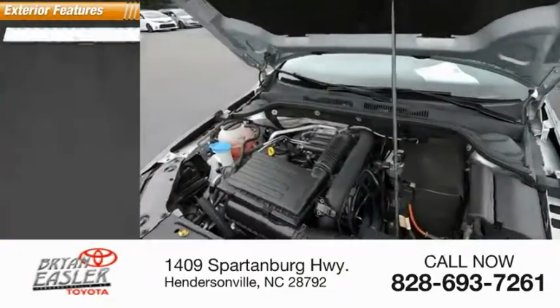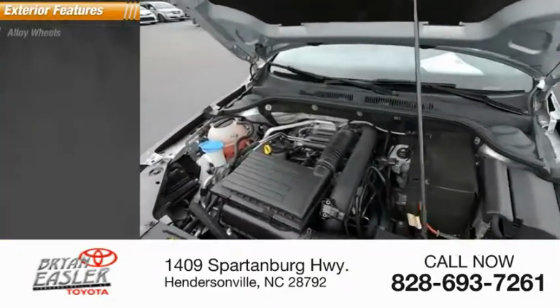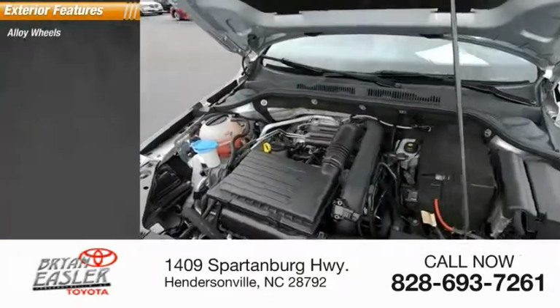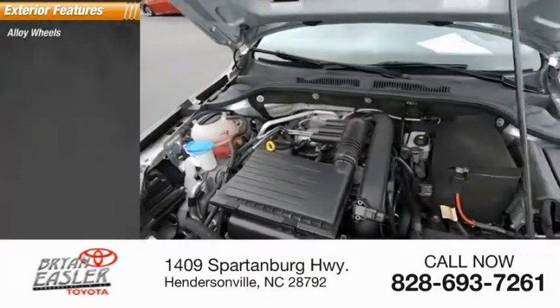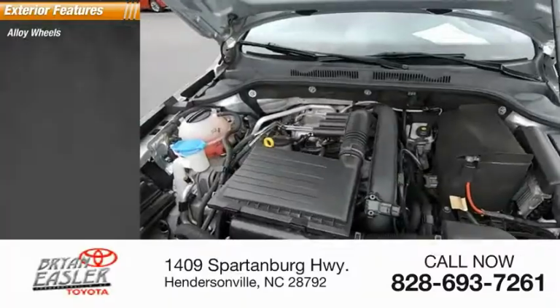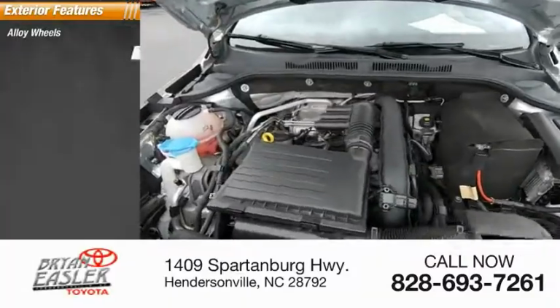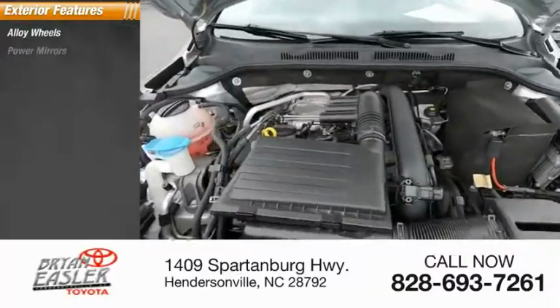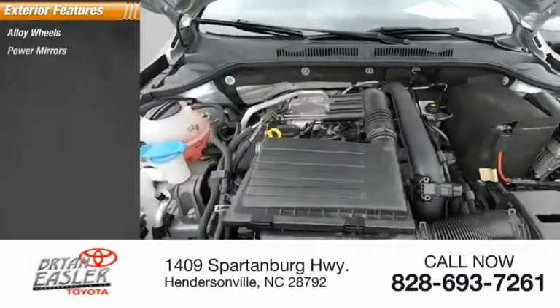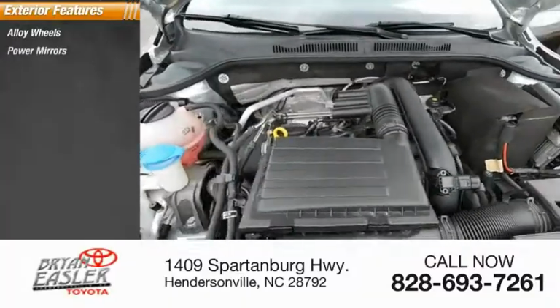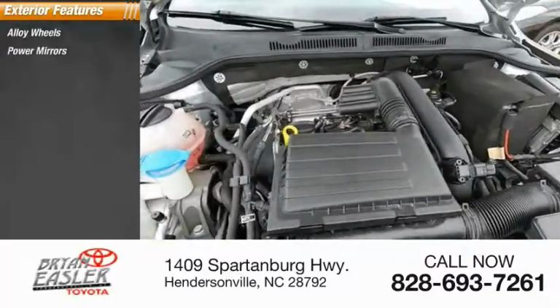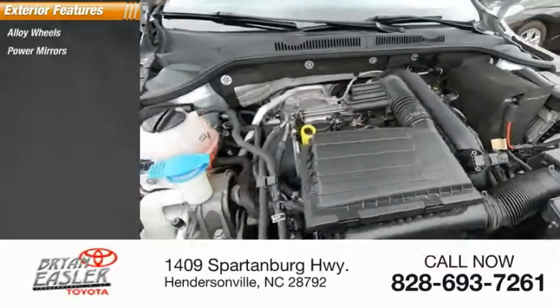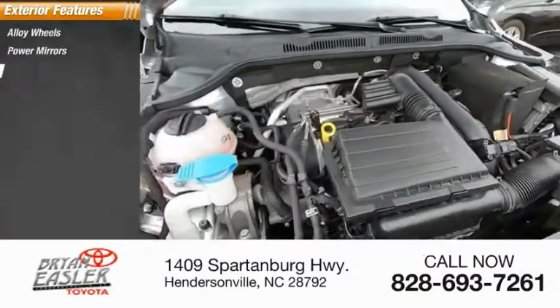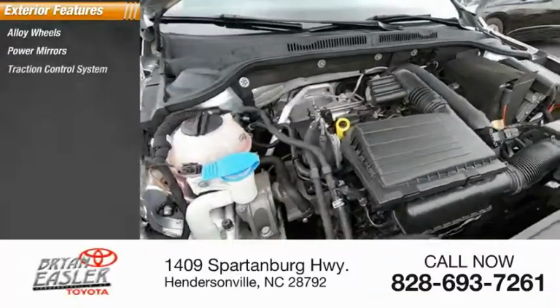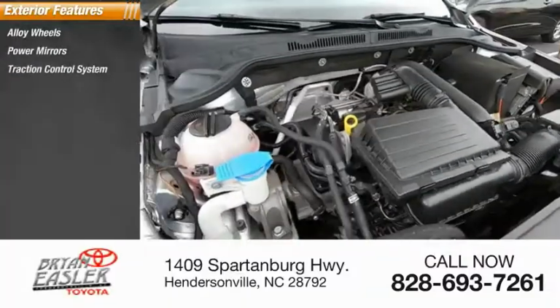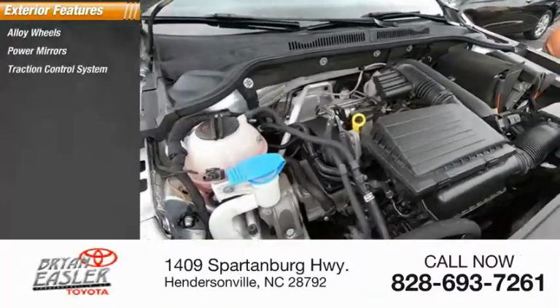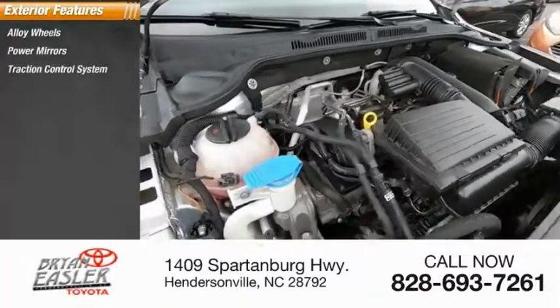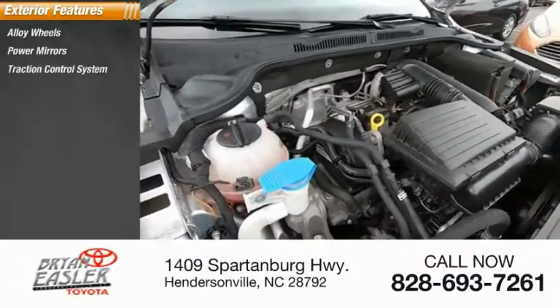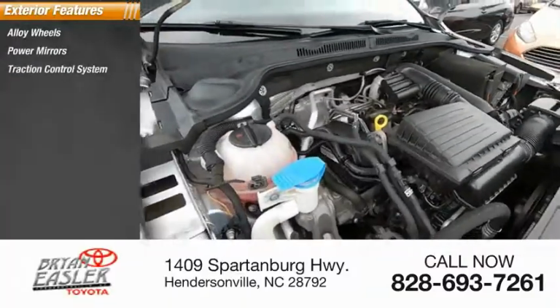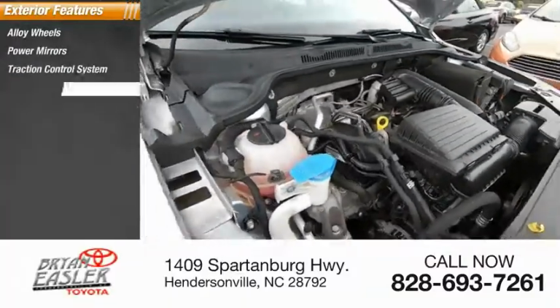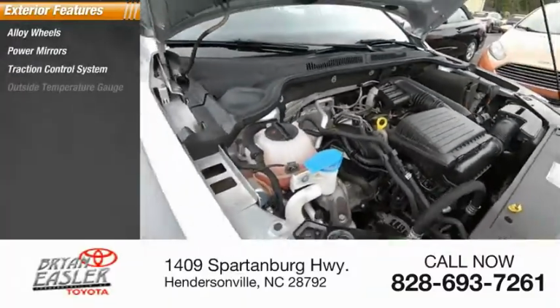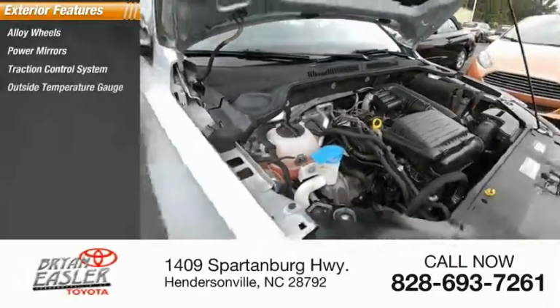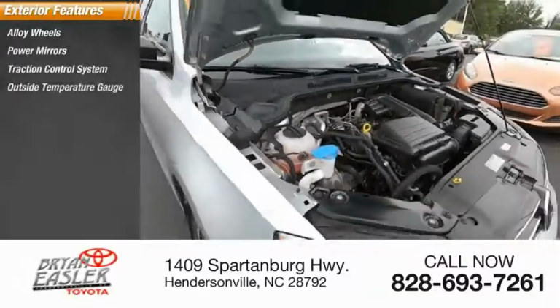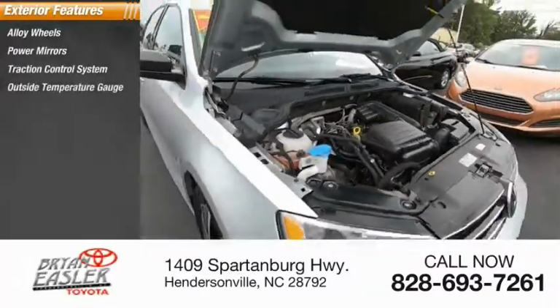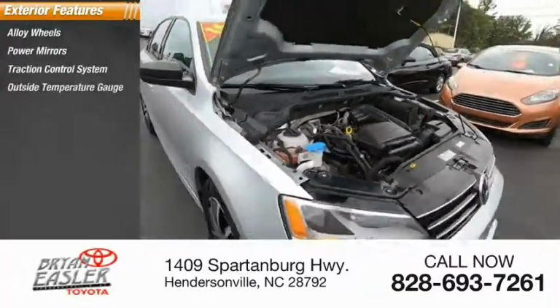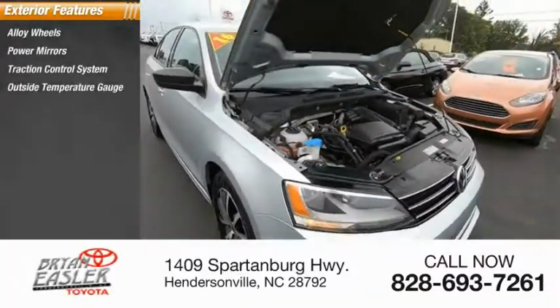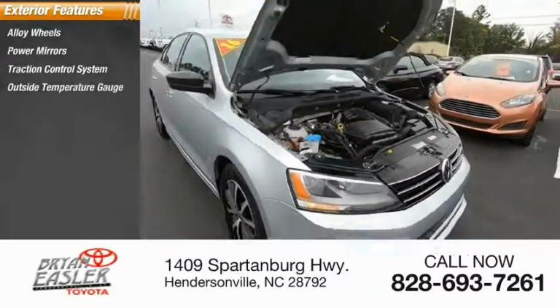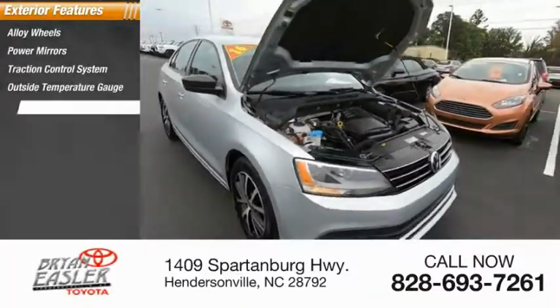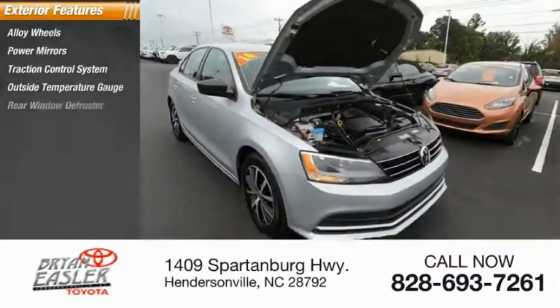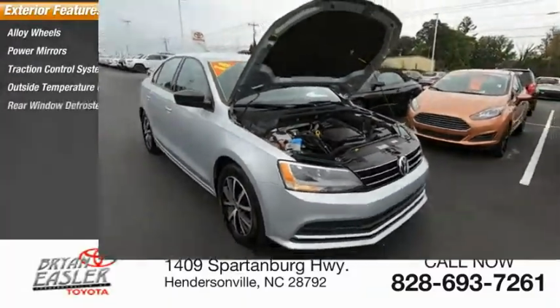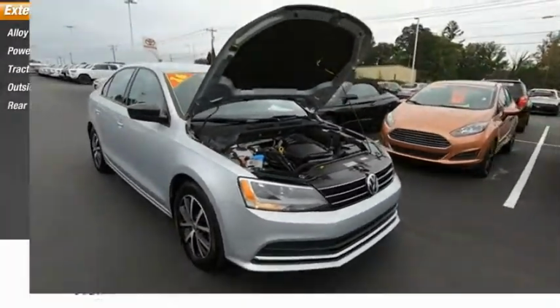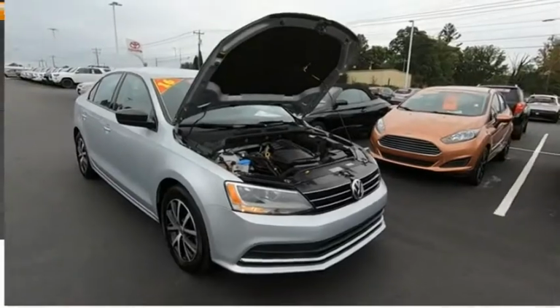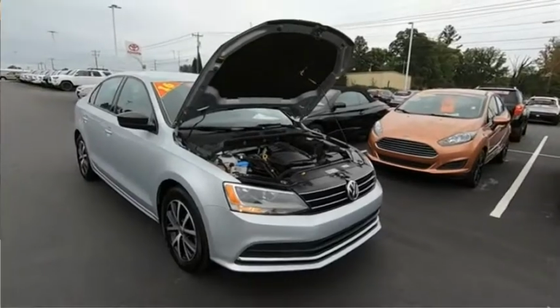Alloy wheels, power mirrors, traction control system, outside temperature gauge, rear window defroster.